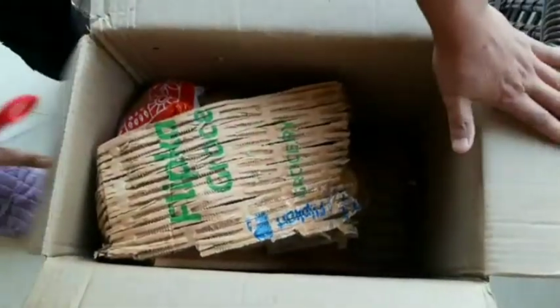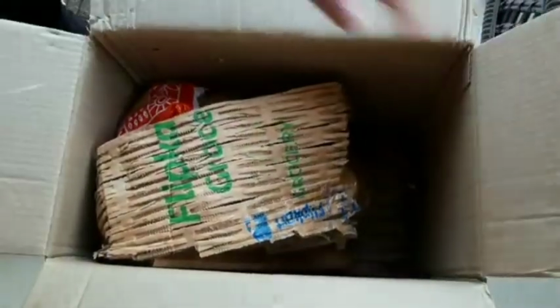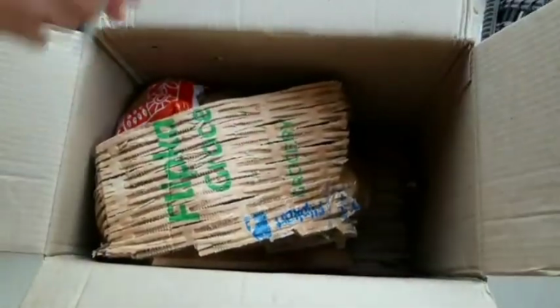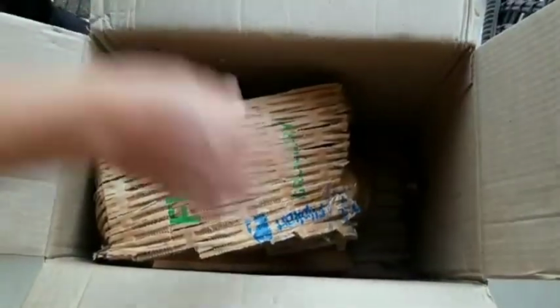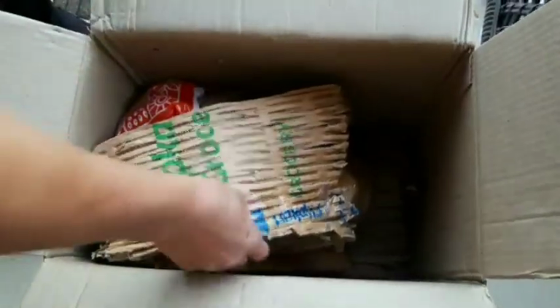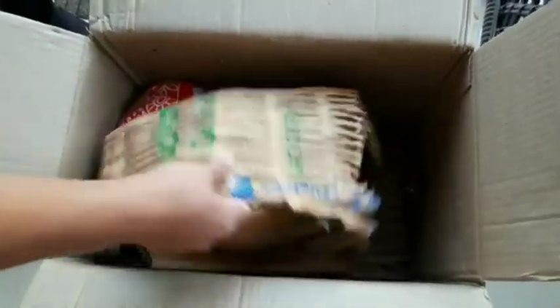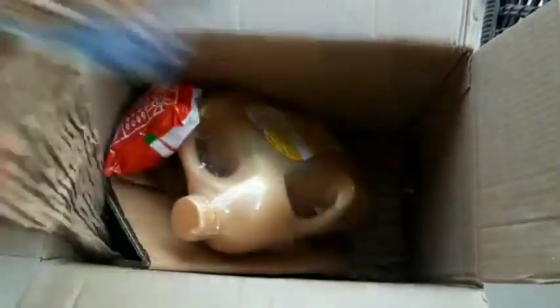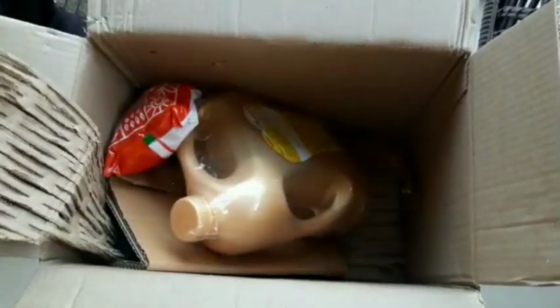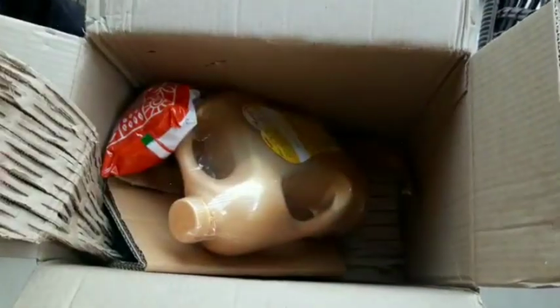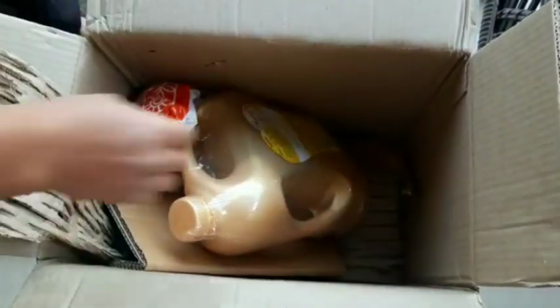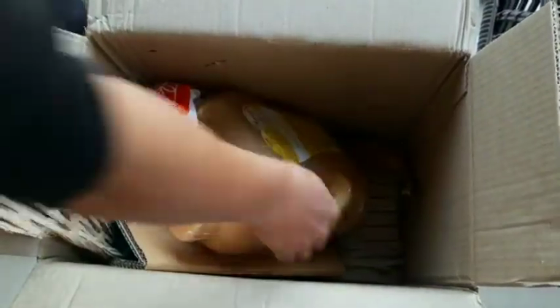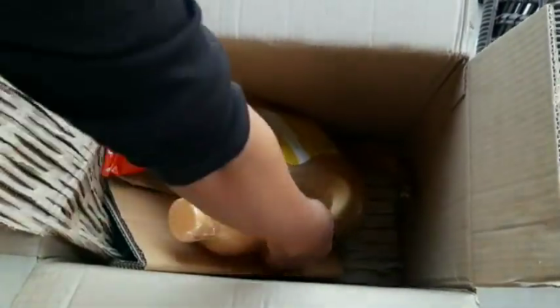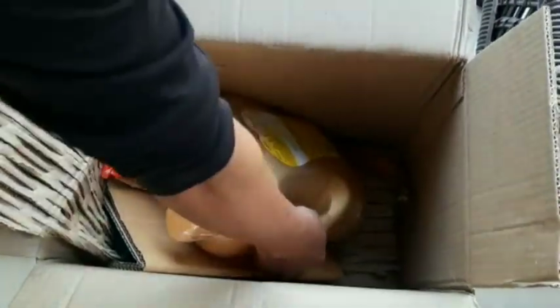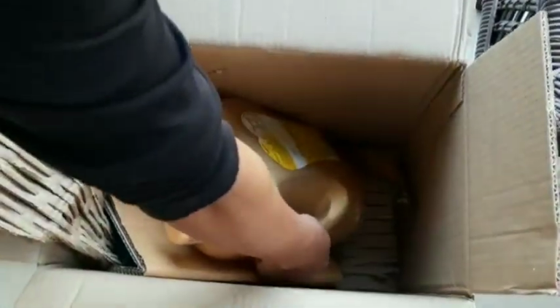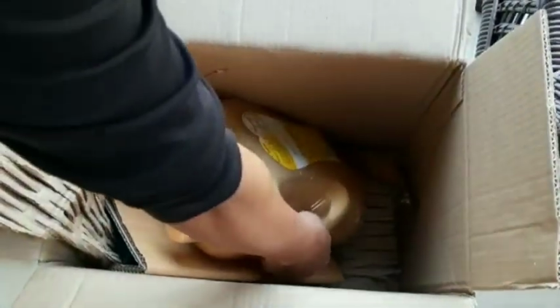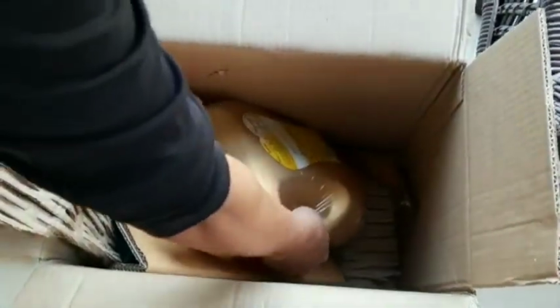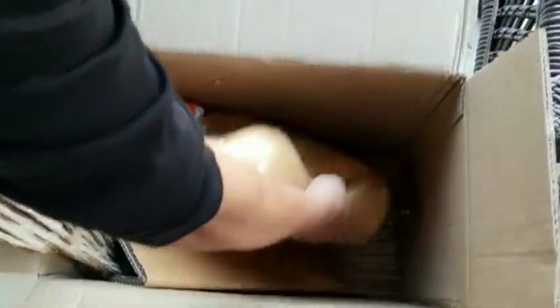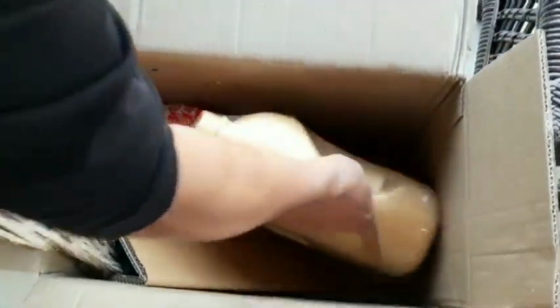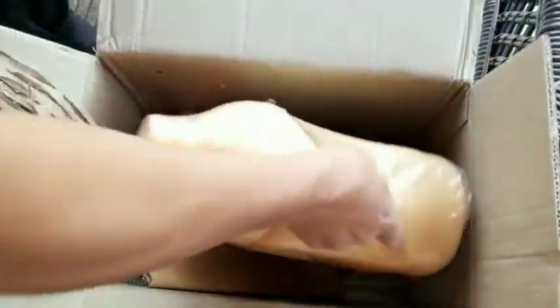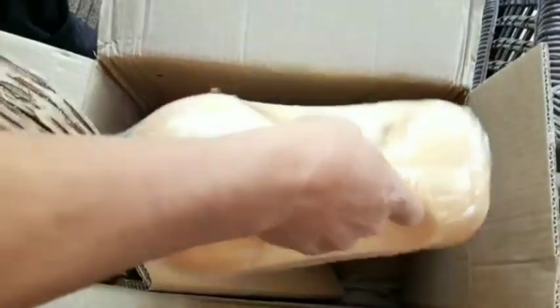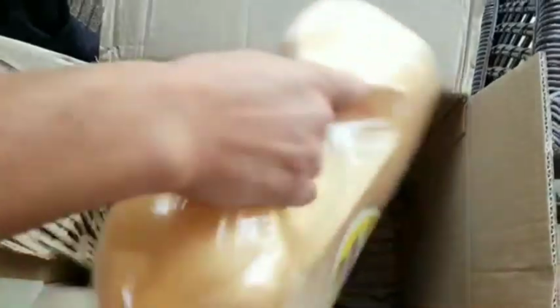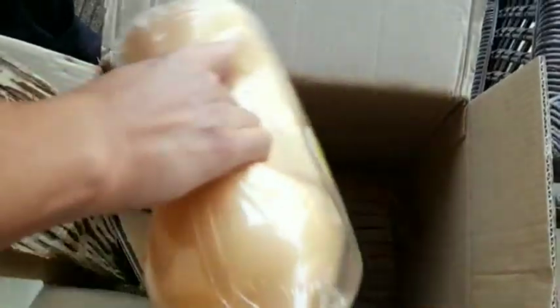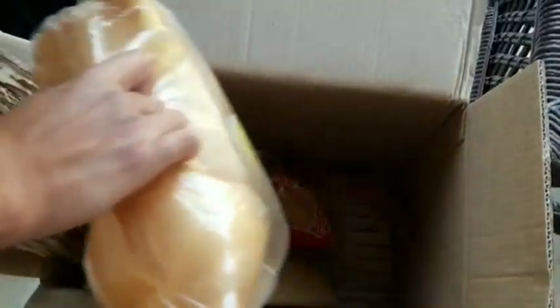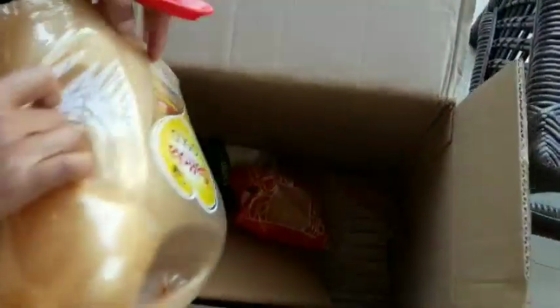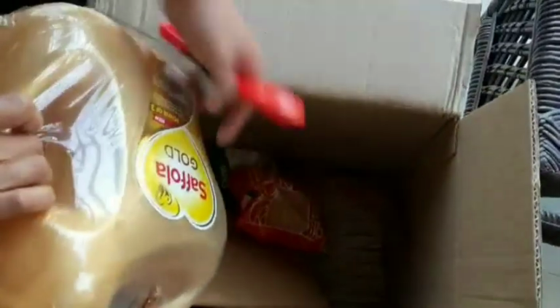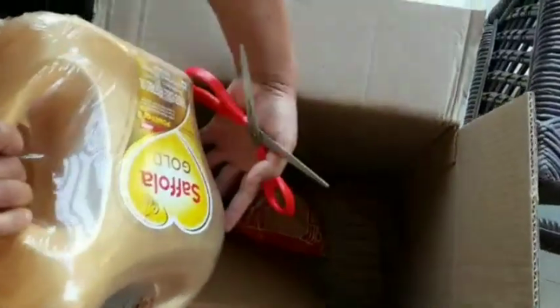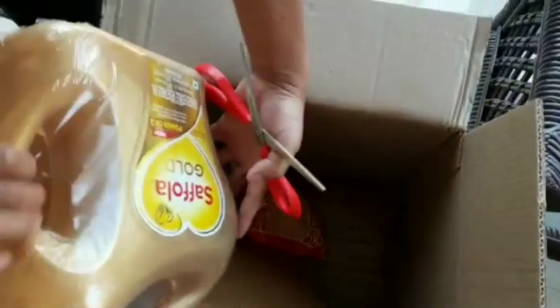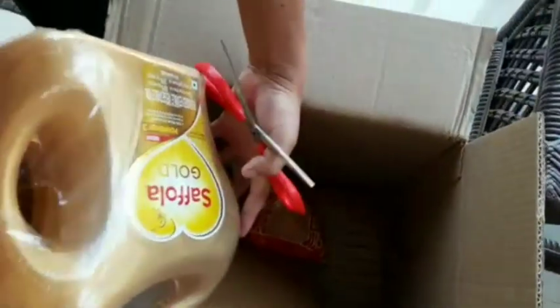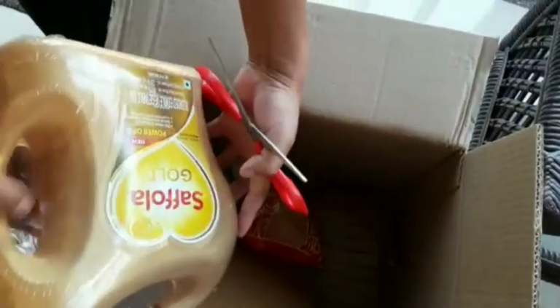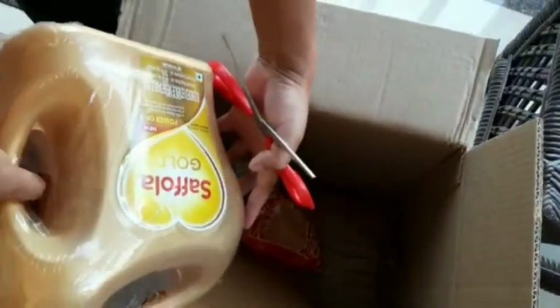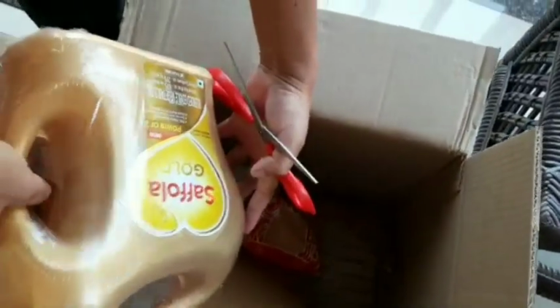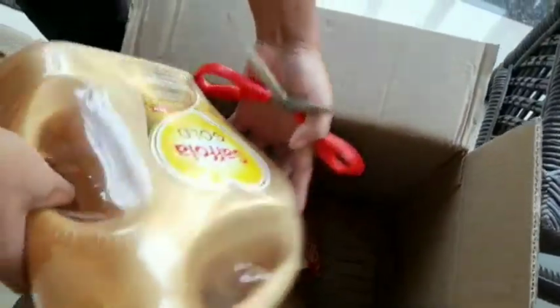Now I'll show you how to access the unboxing video. The unboxing video is available.